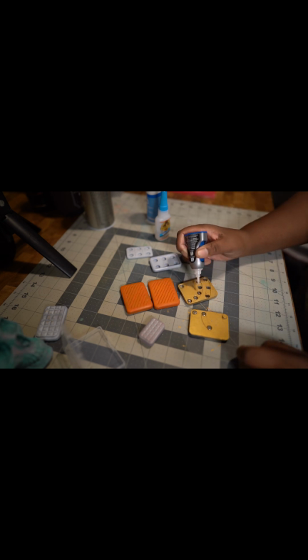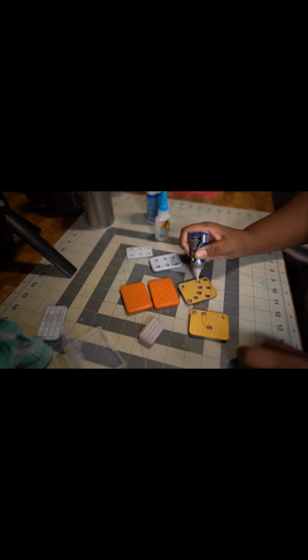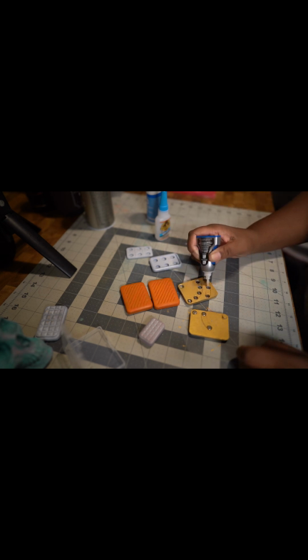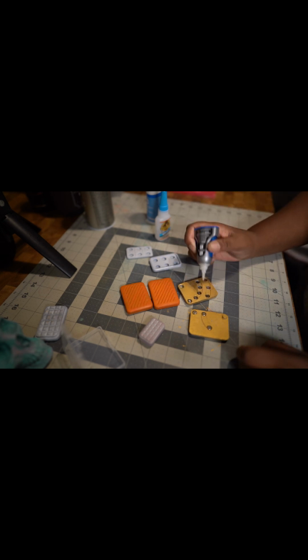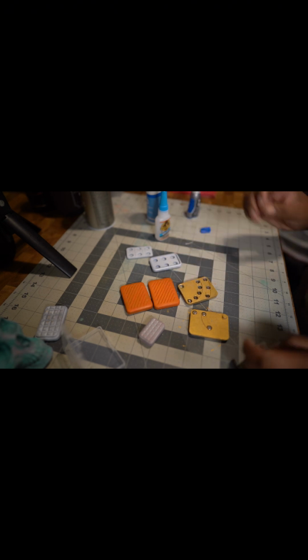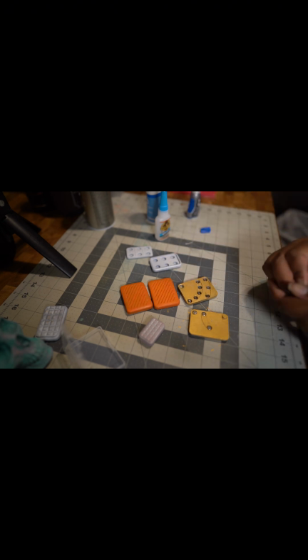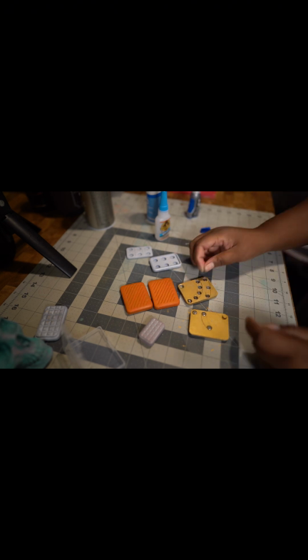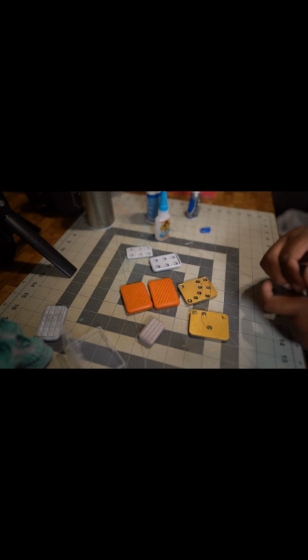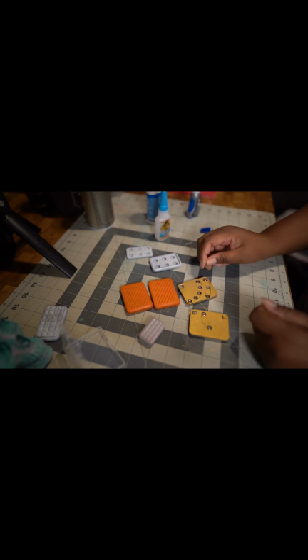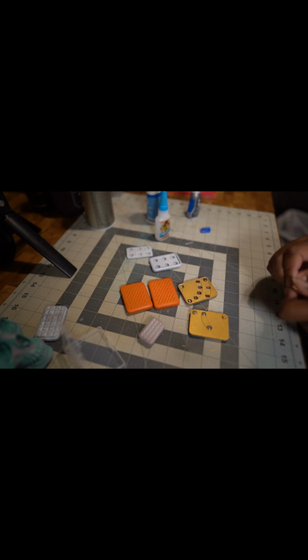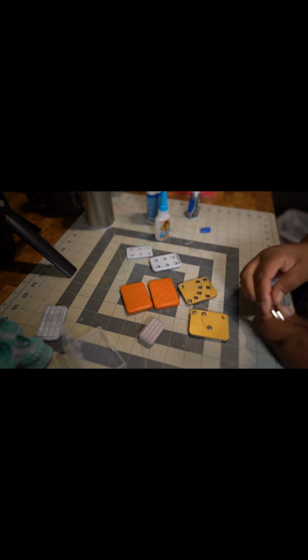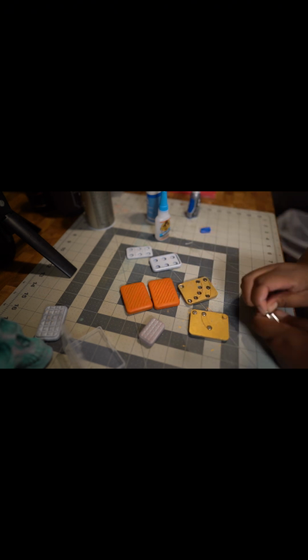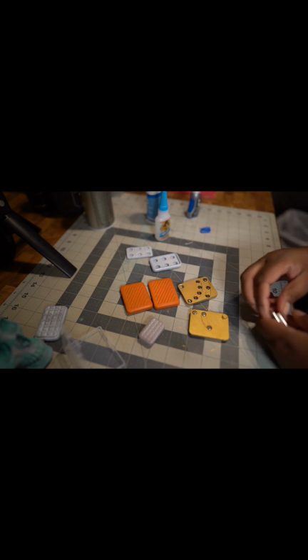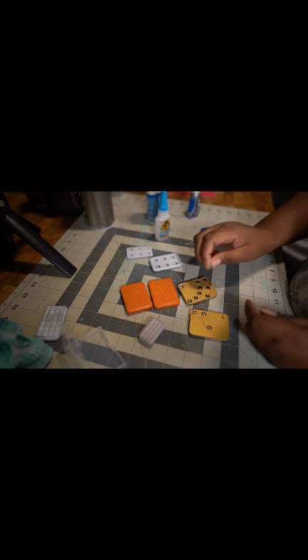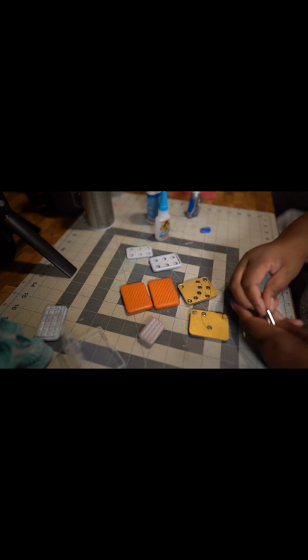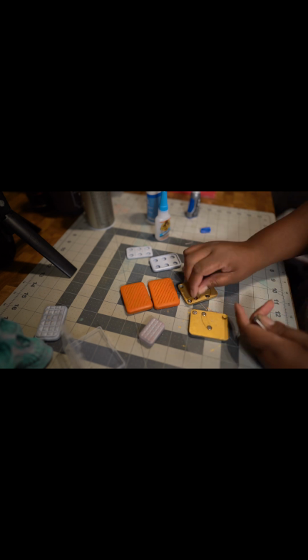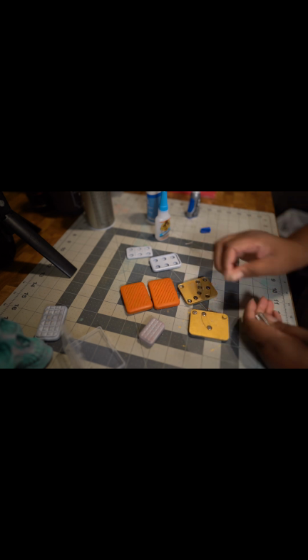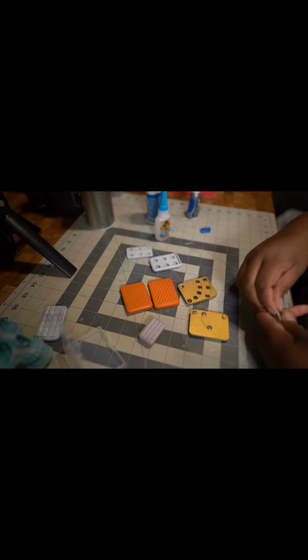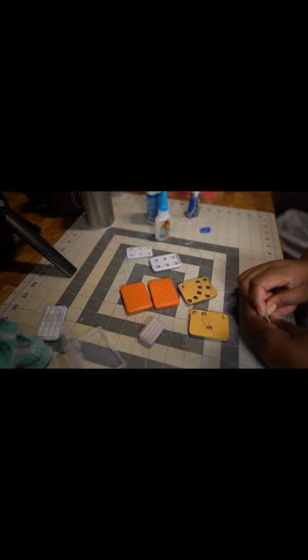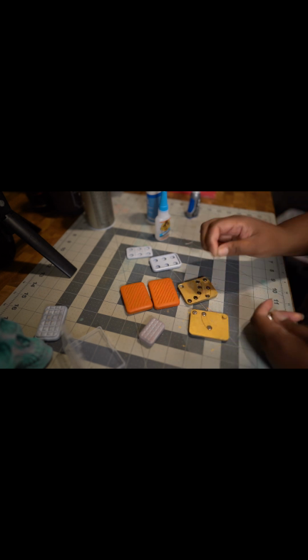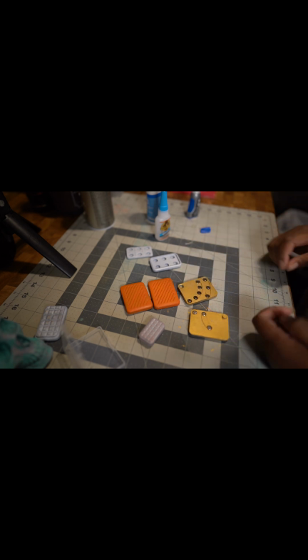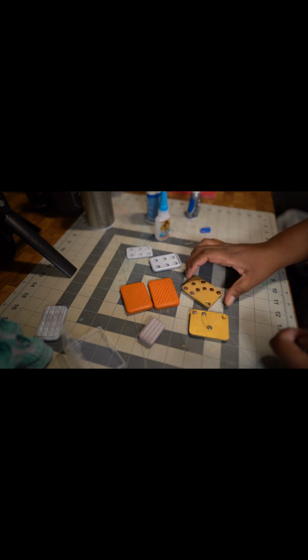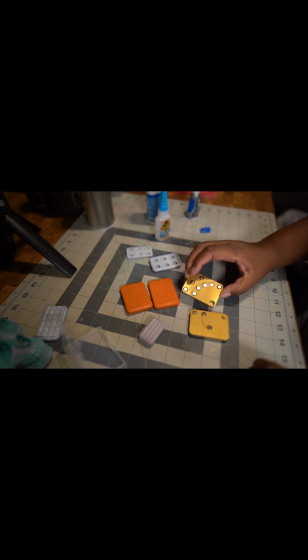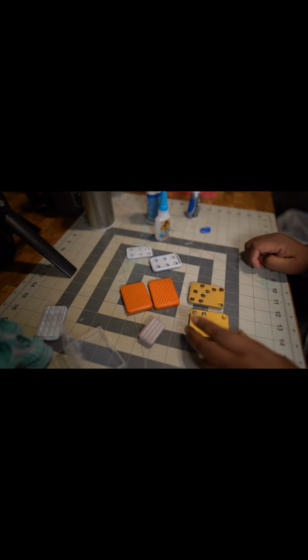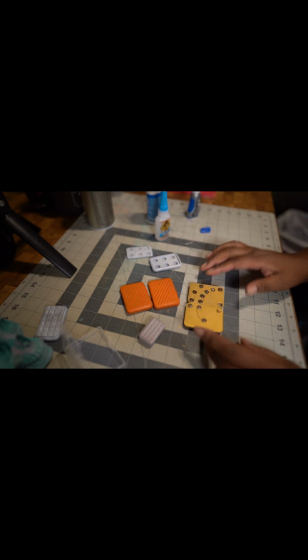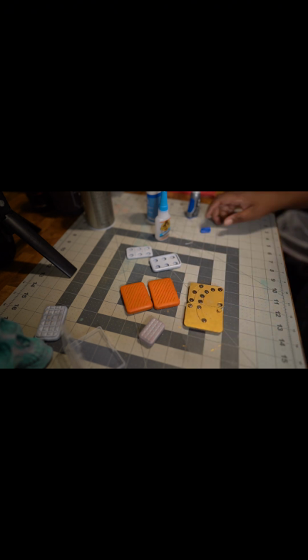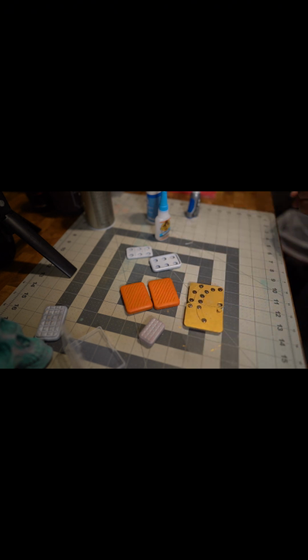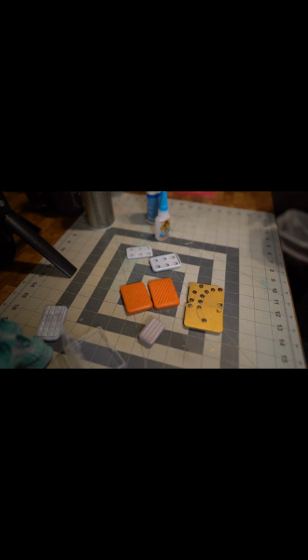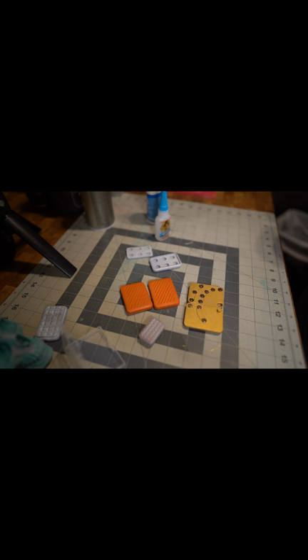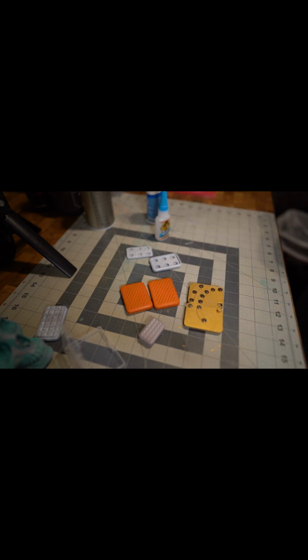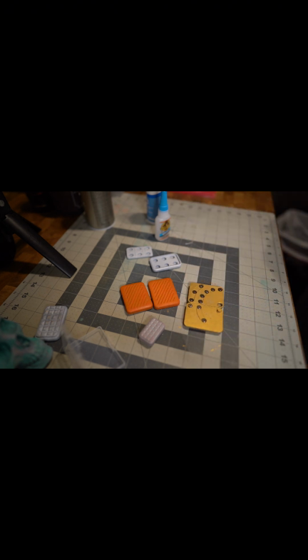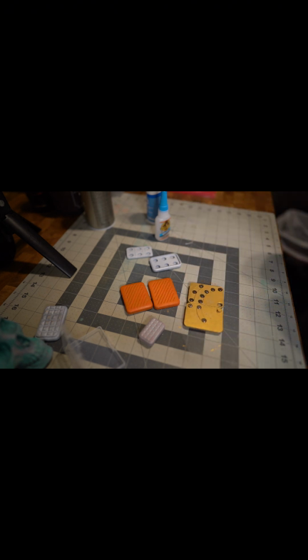I kept connecting them to one side so that I made sure that every one of the magnets was facing the right way.